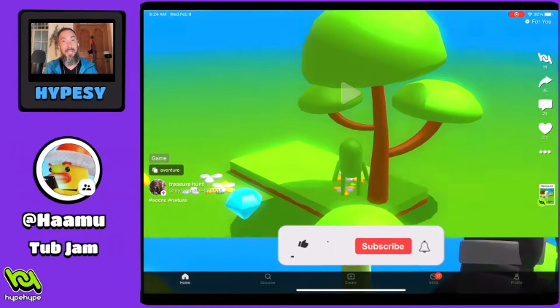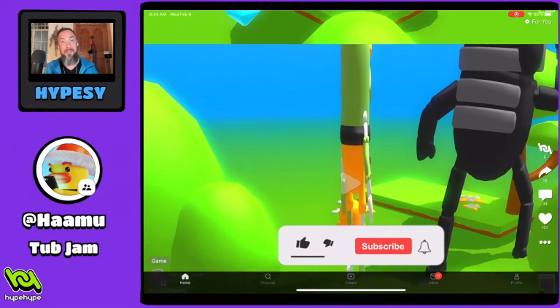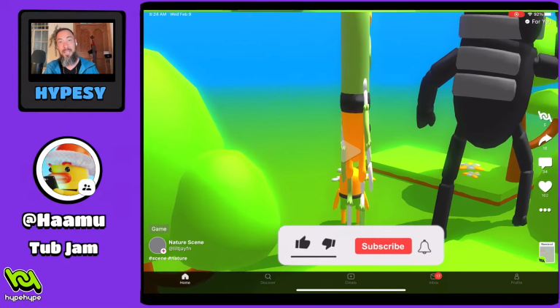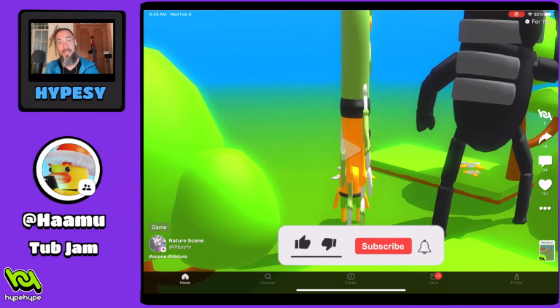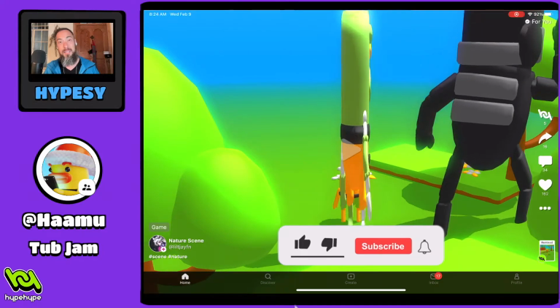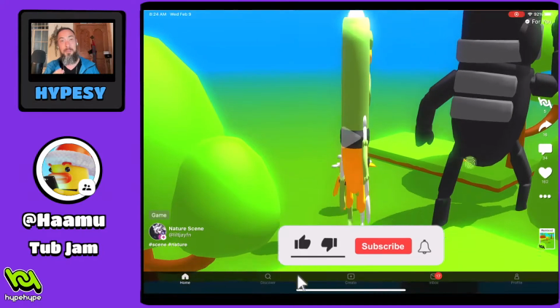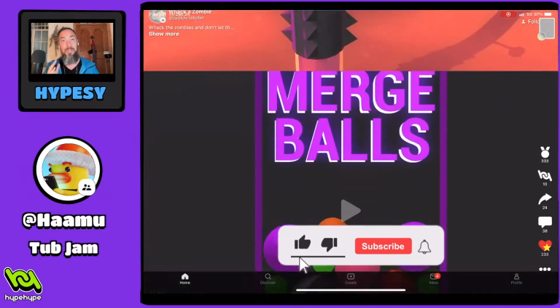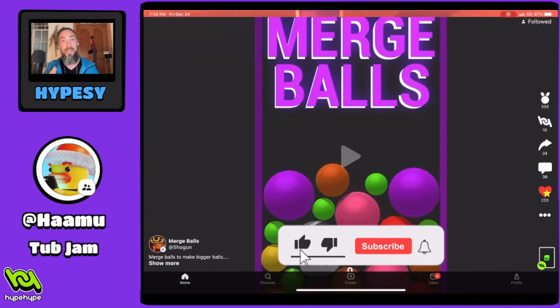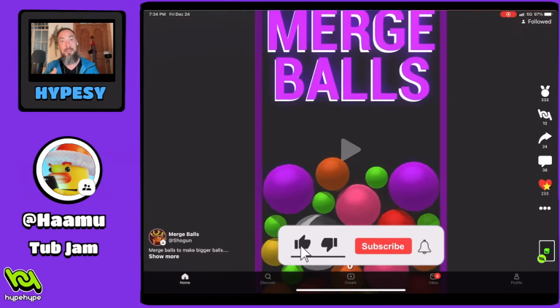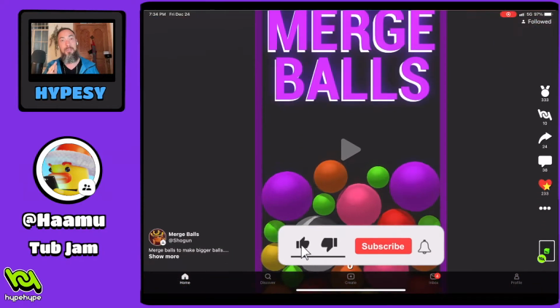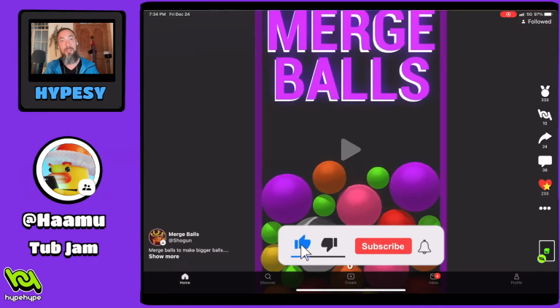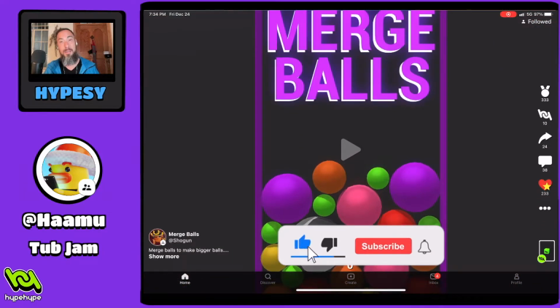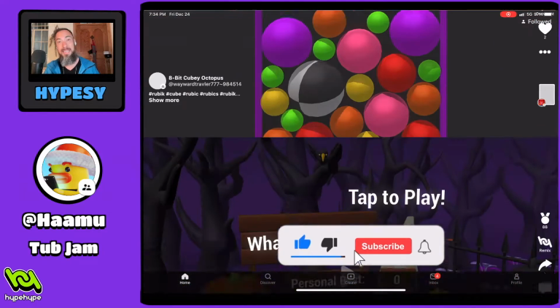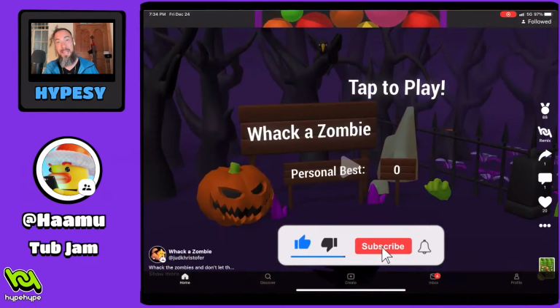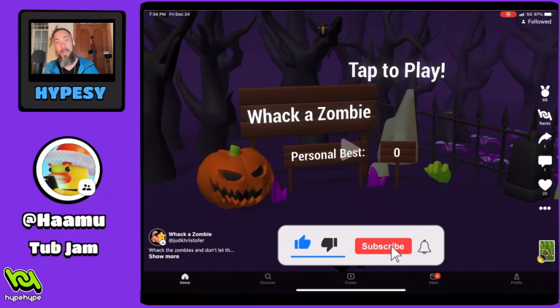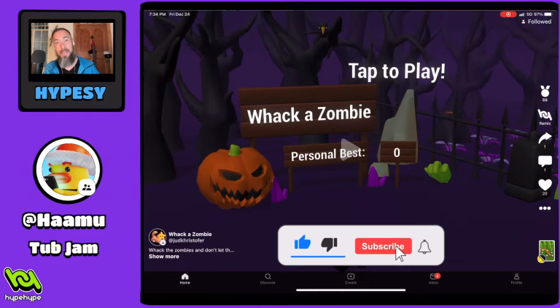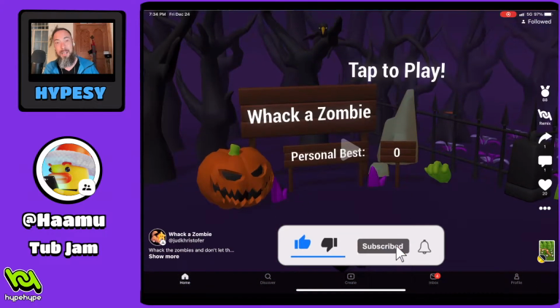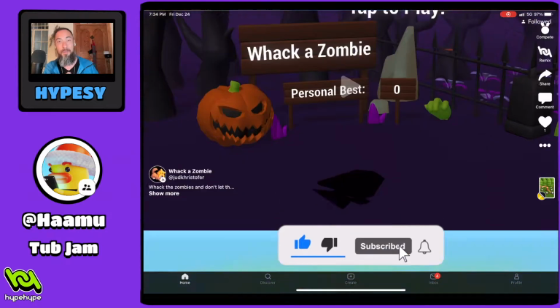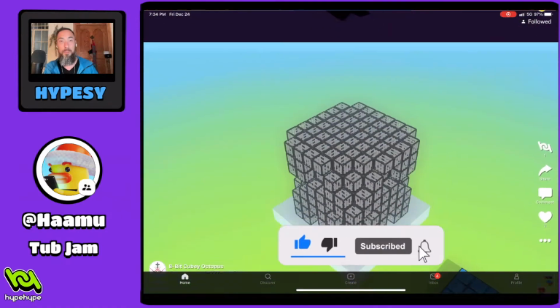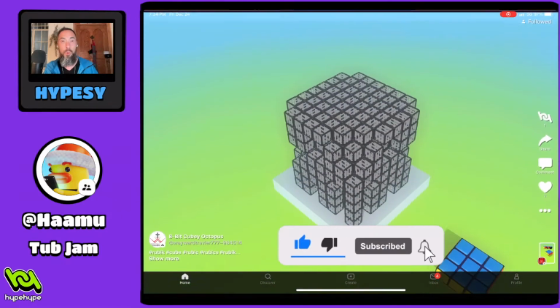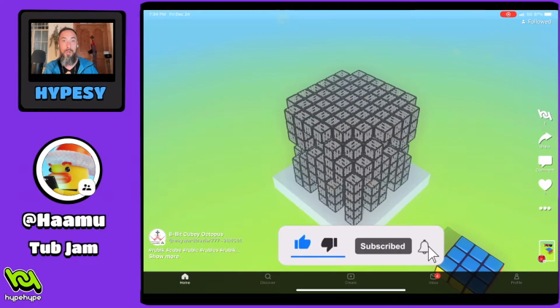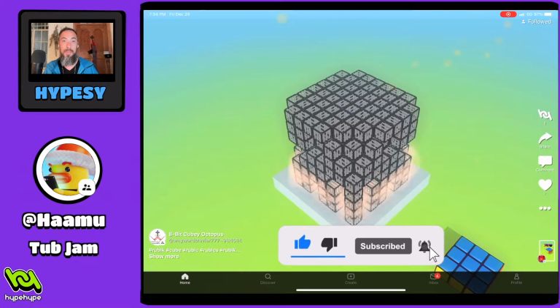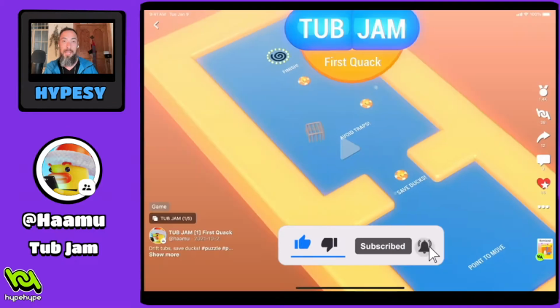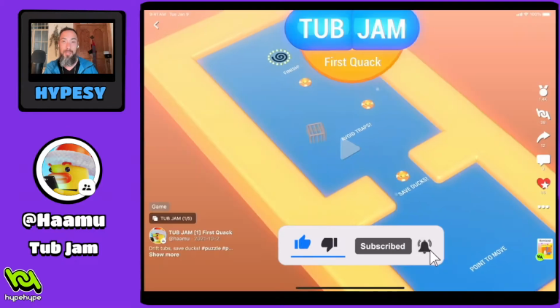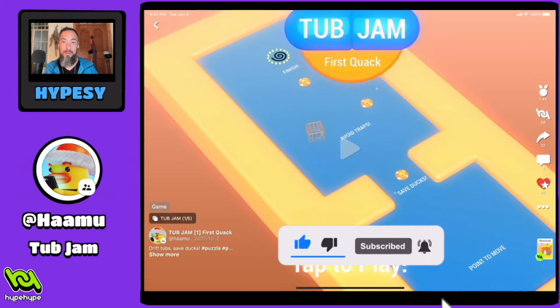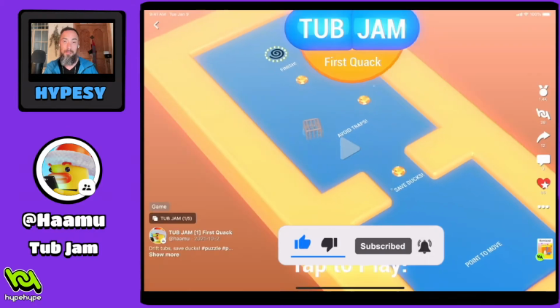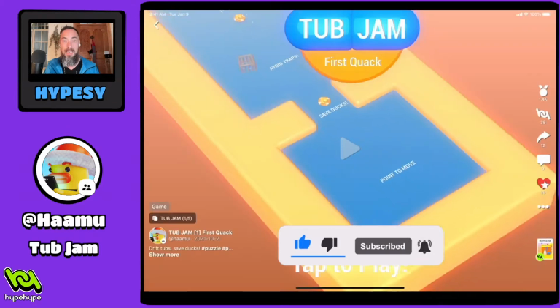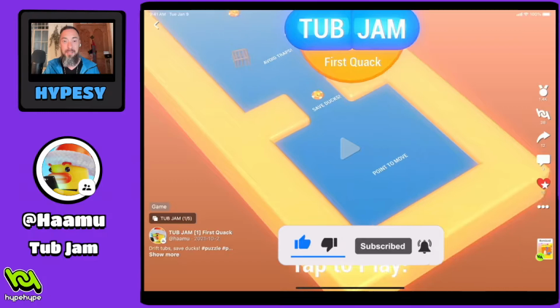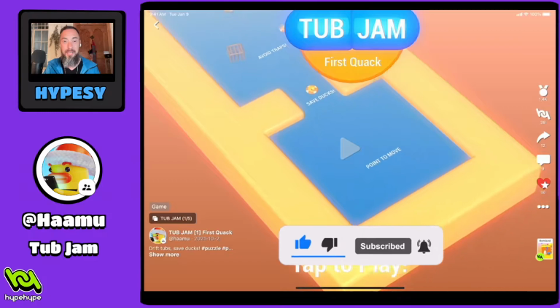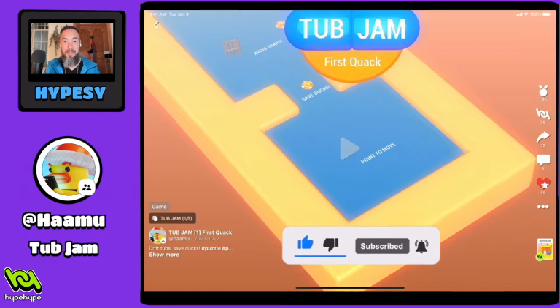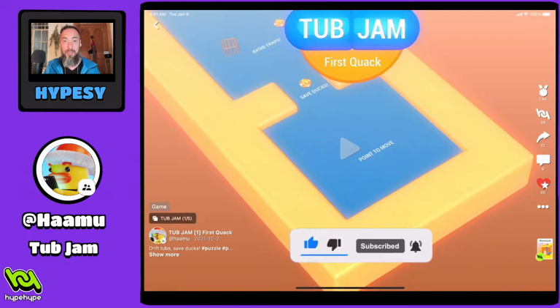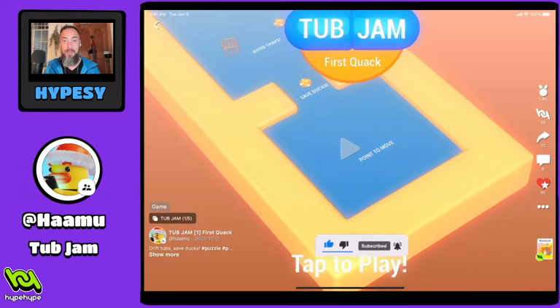If you like this kind of content, be sure to like, subscribe, and hit that bell icon for more notifications. And let's just get to it.